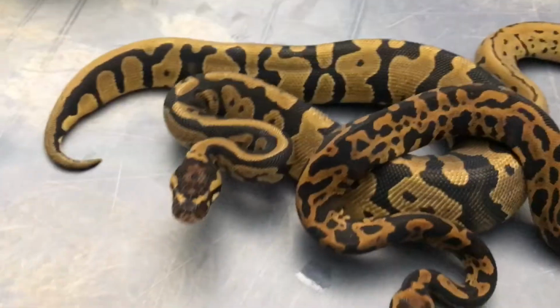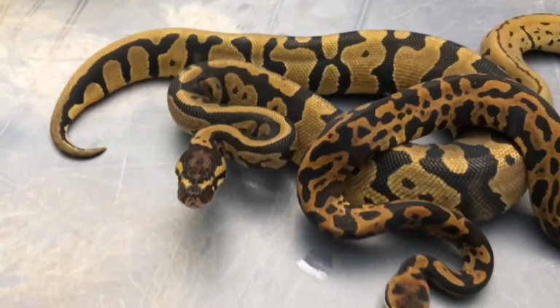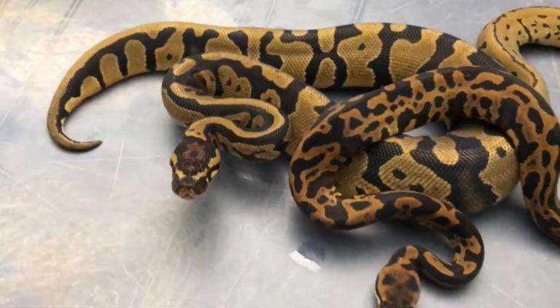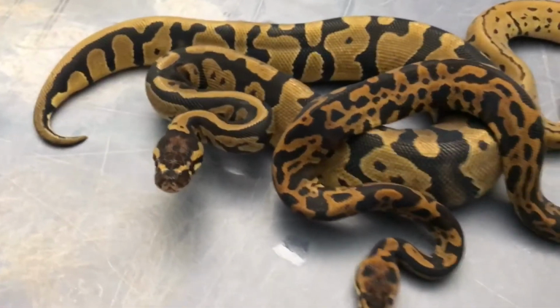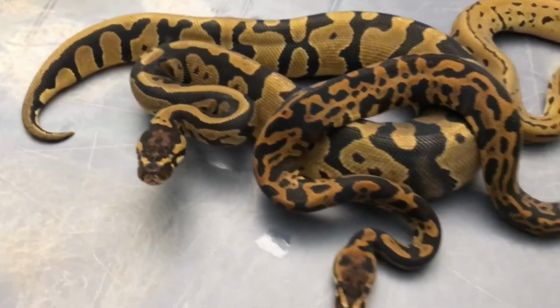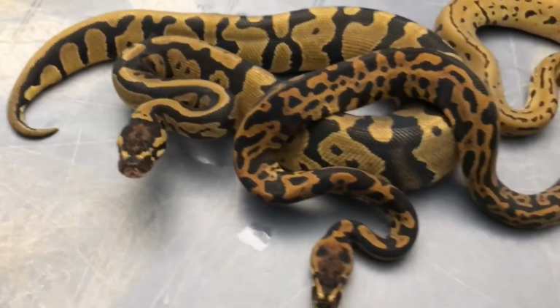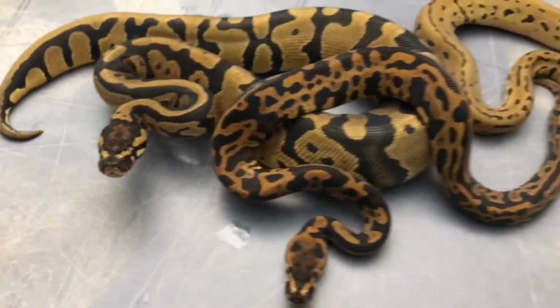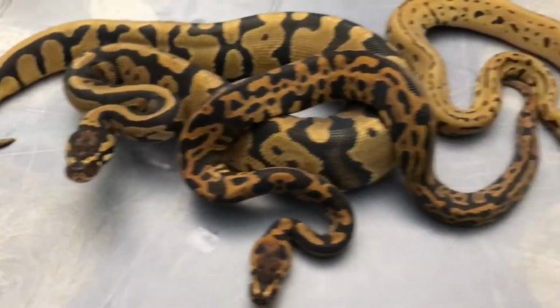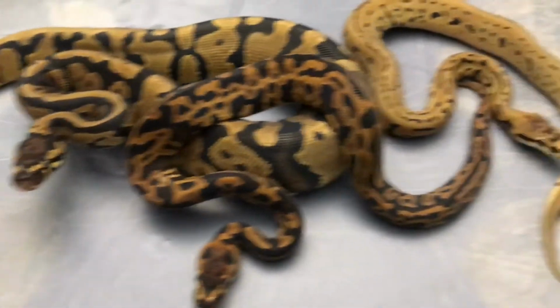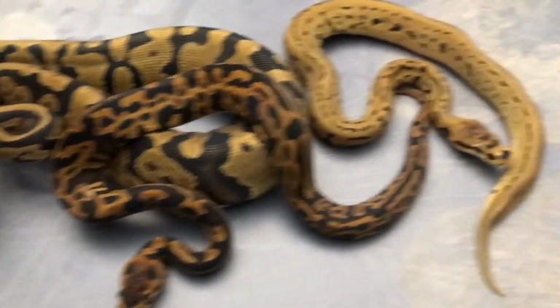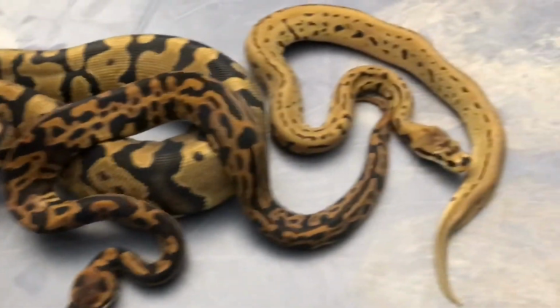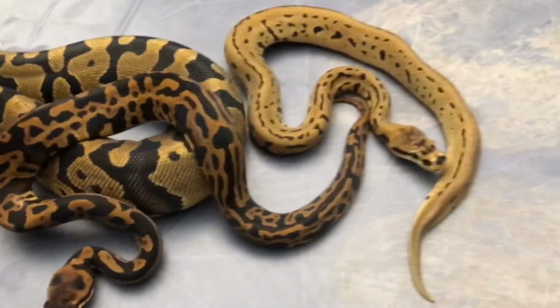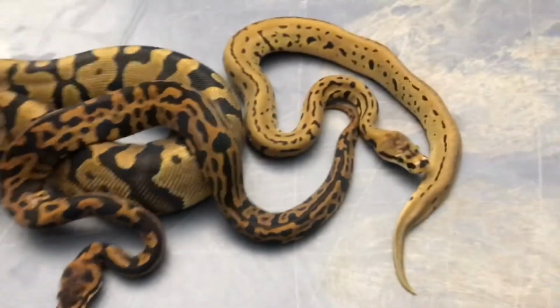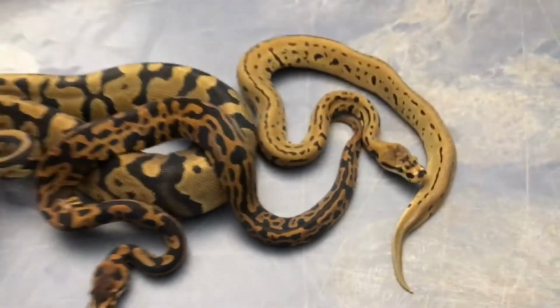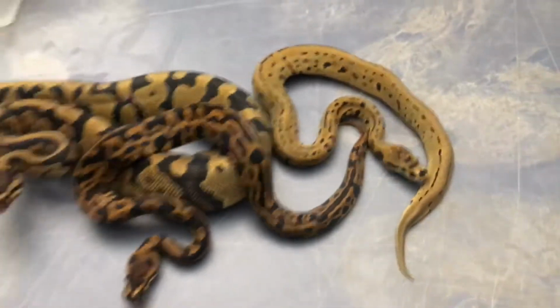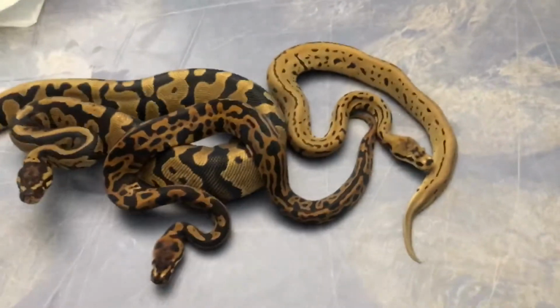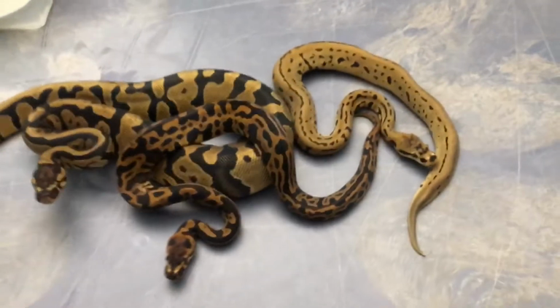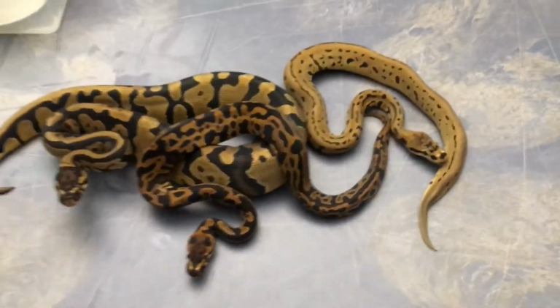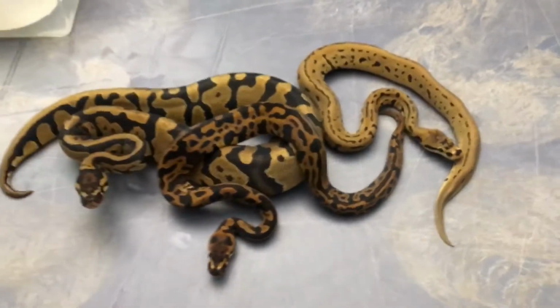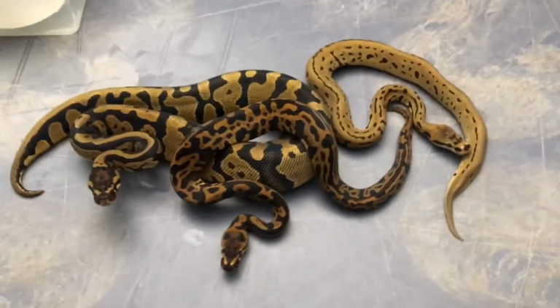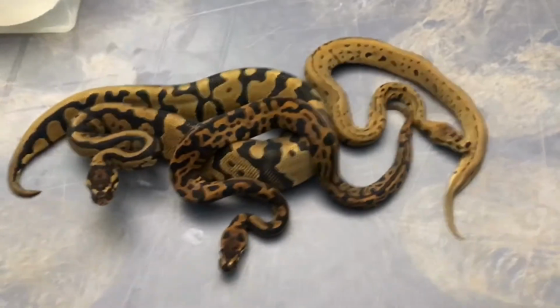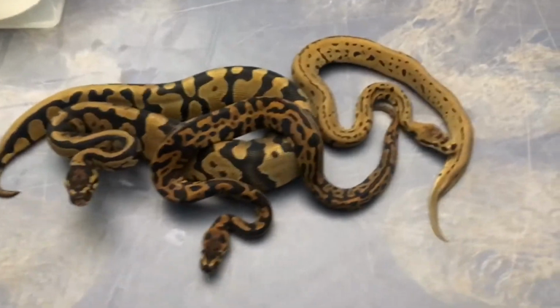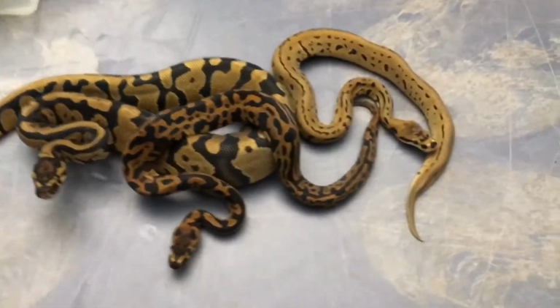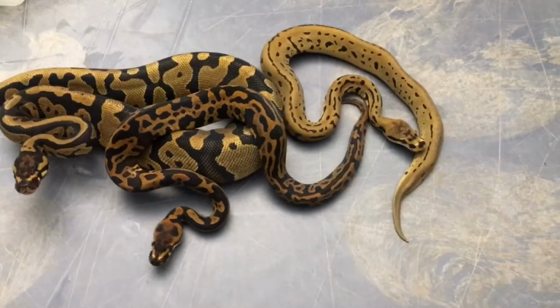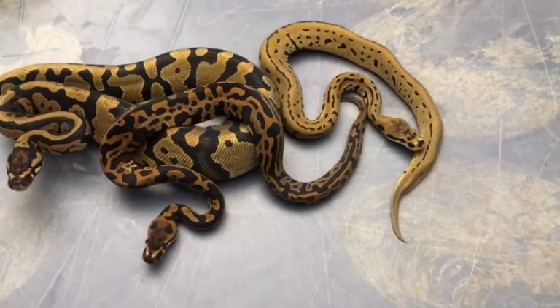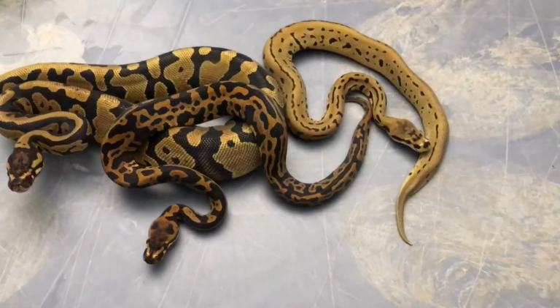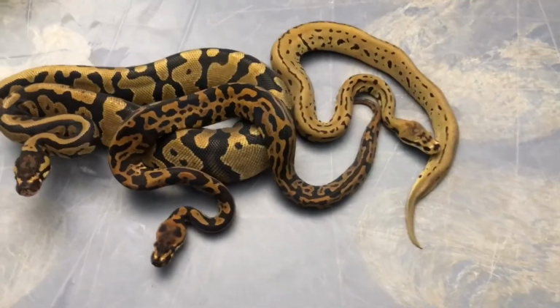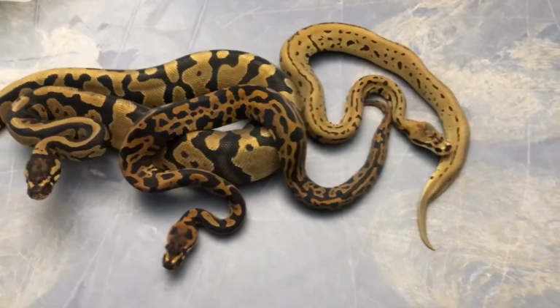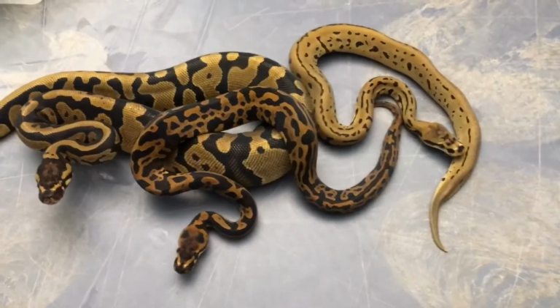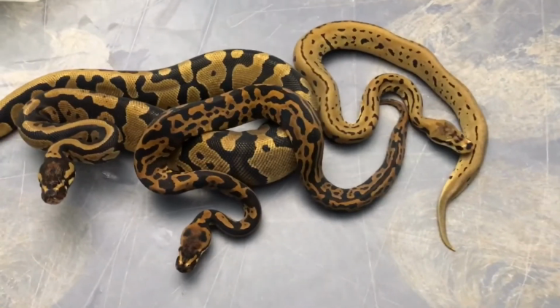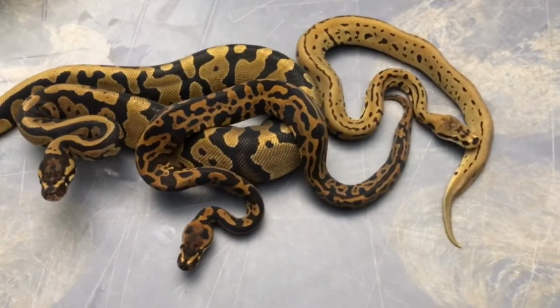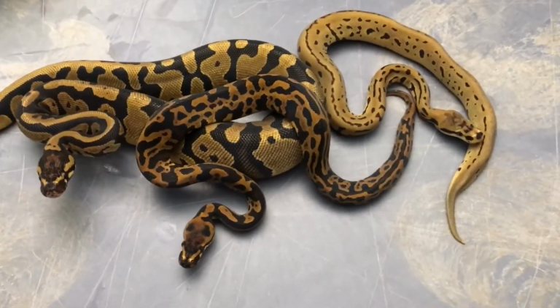Getting feisty over here. Anyways, hope you guys get to come see them in person this weekend.